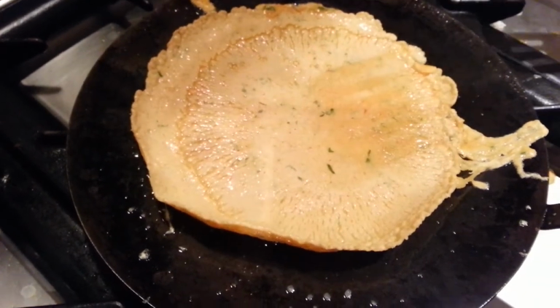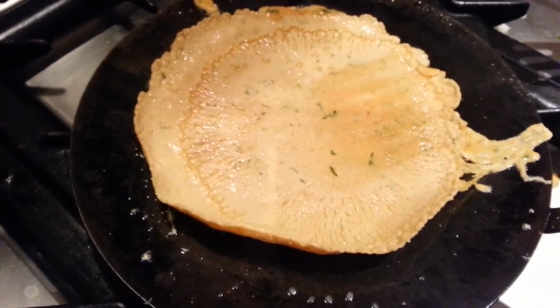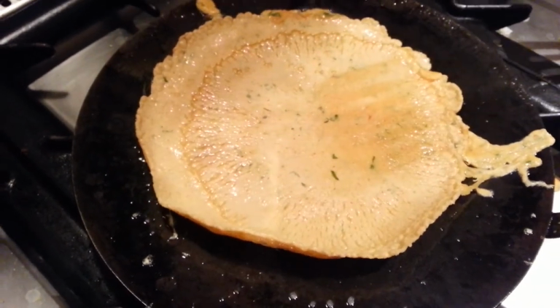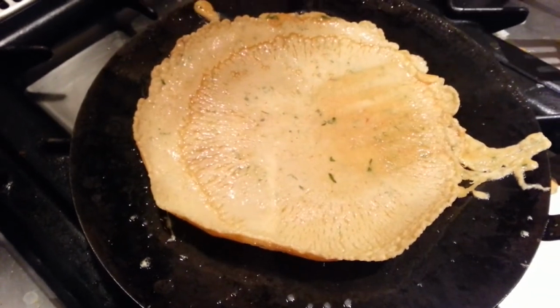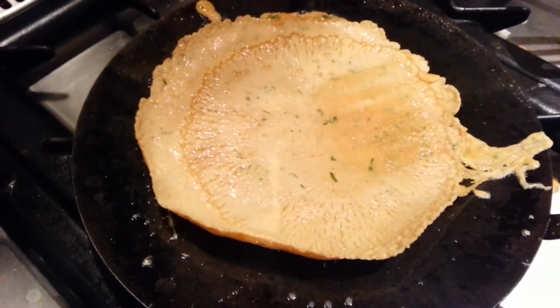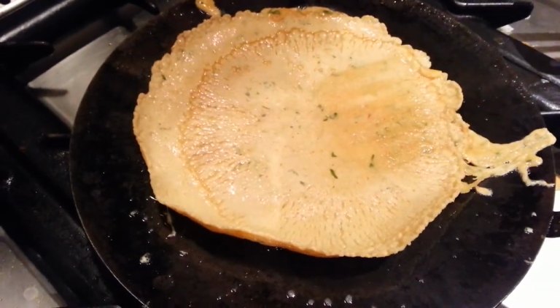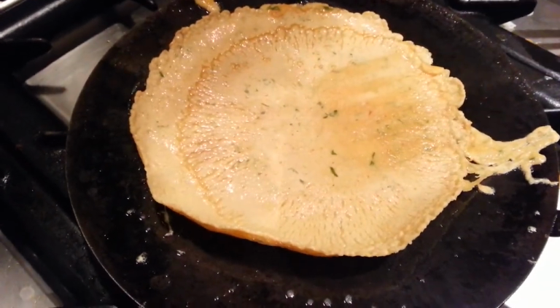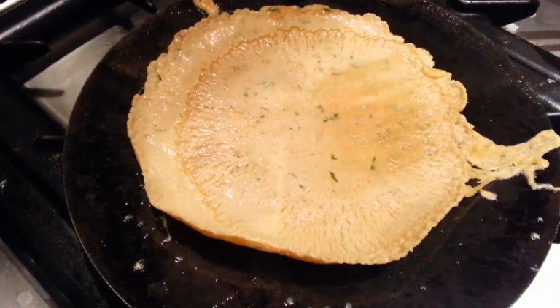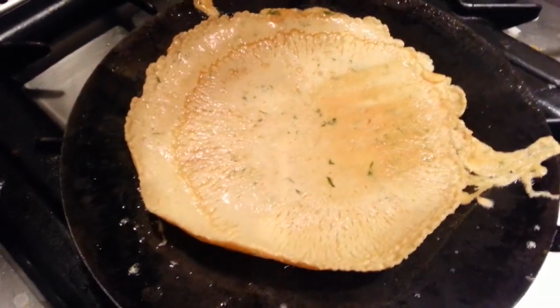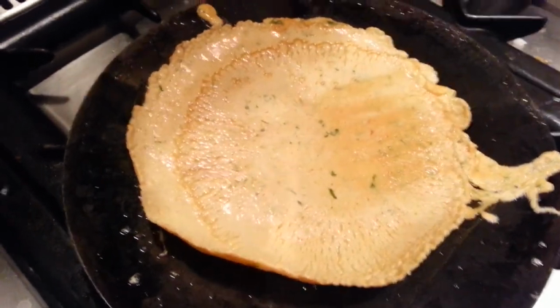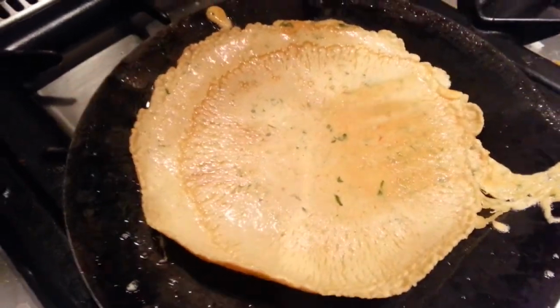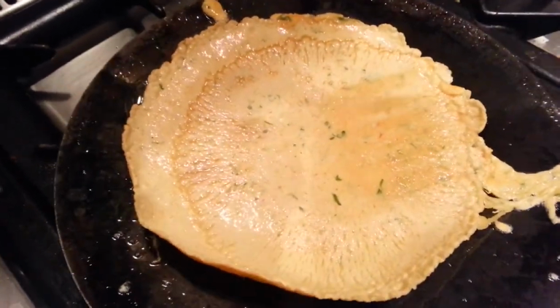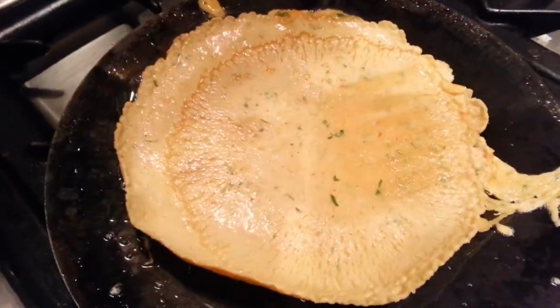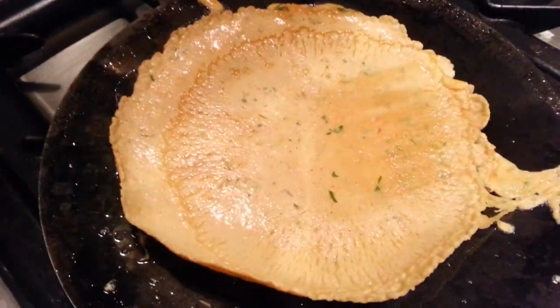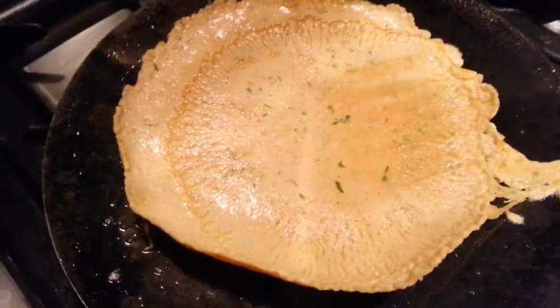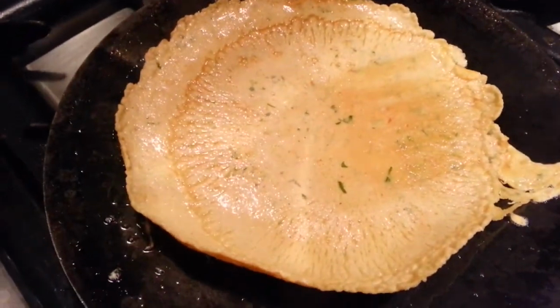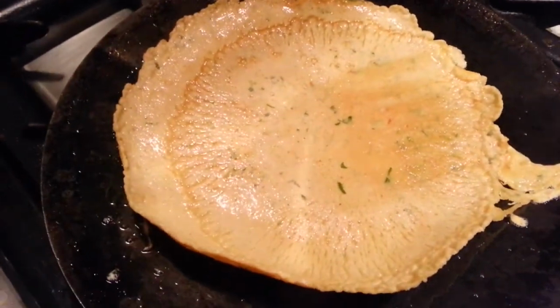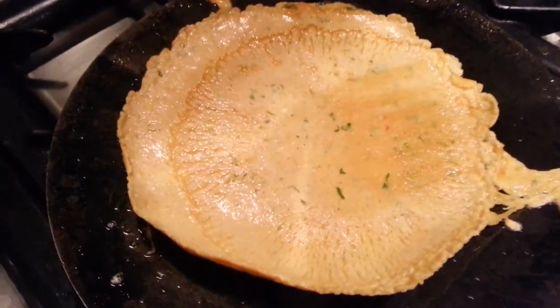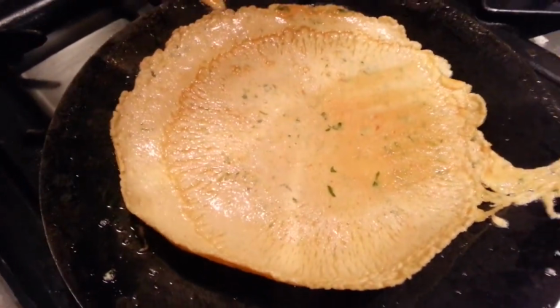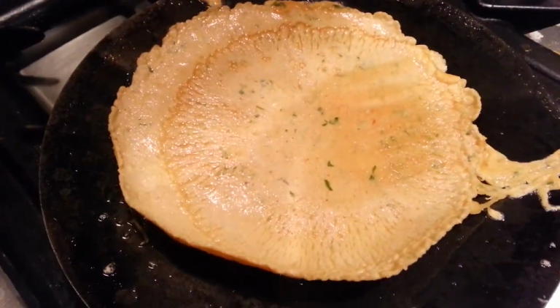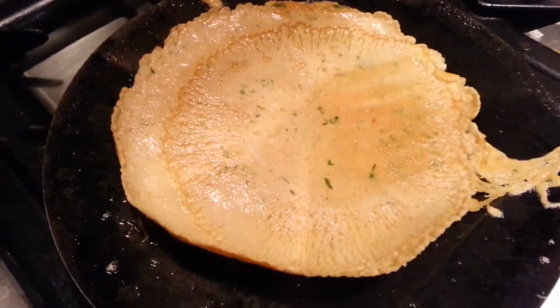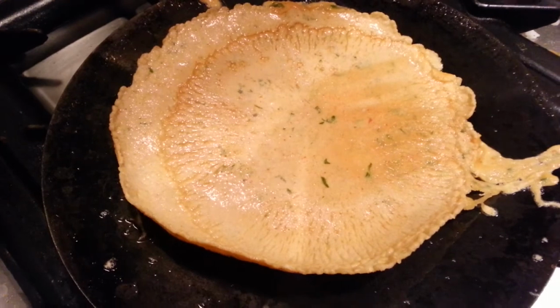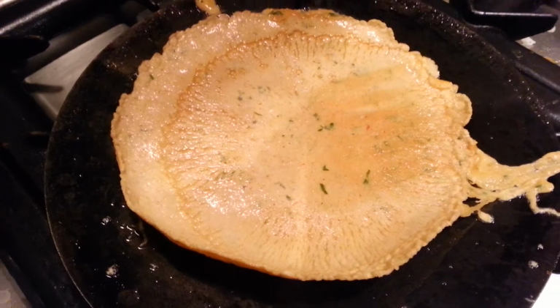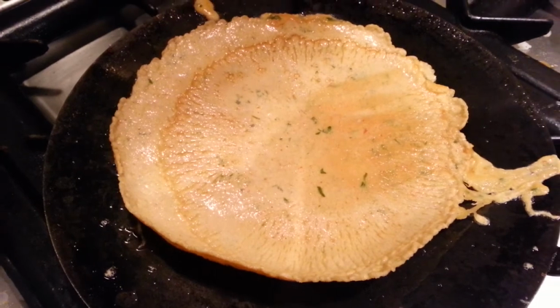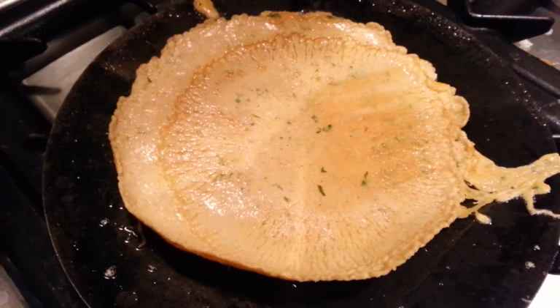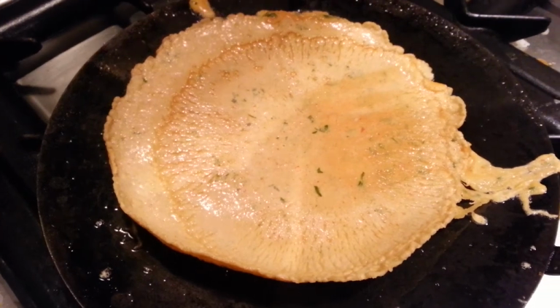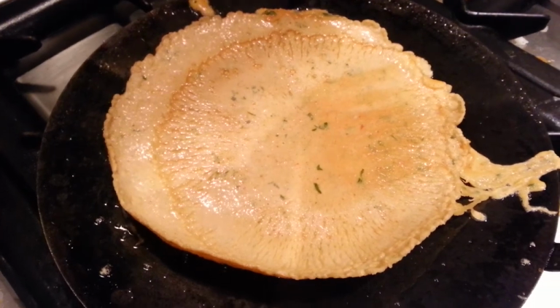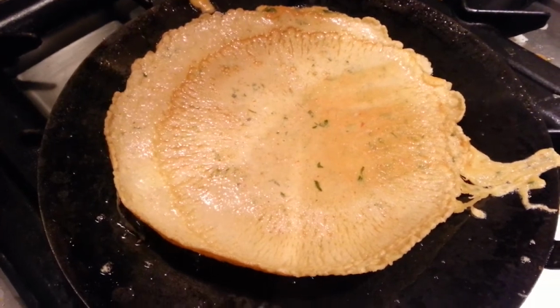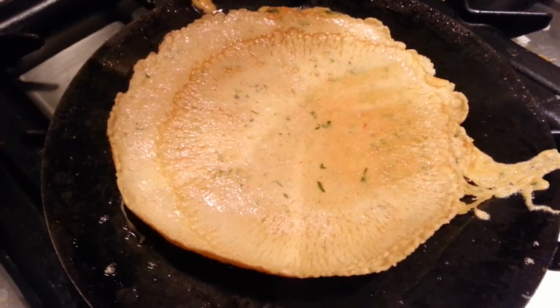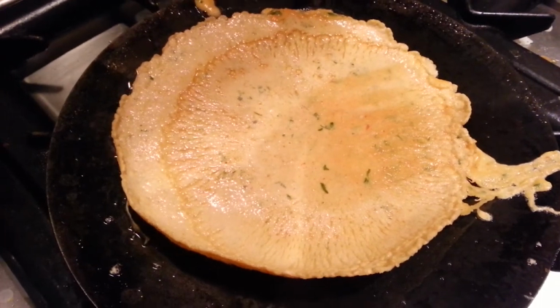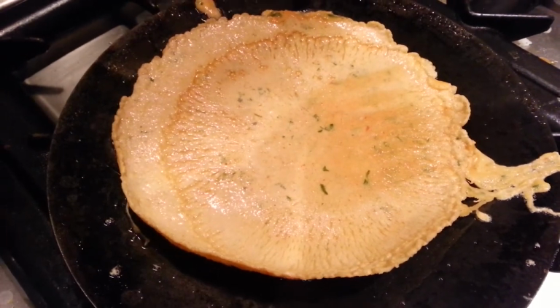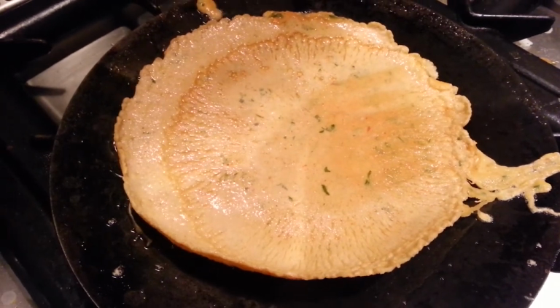We just flip the pancake over and take it on the other side now.